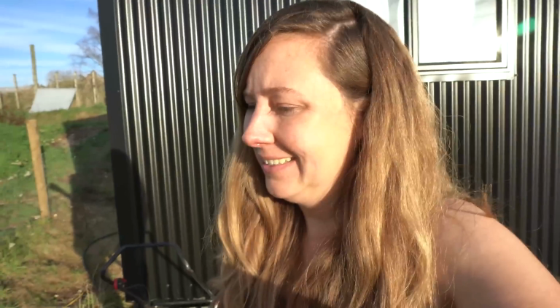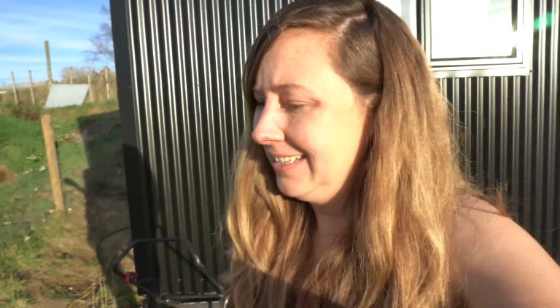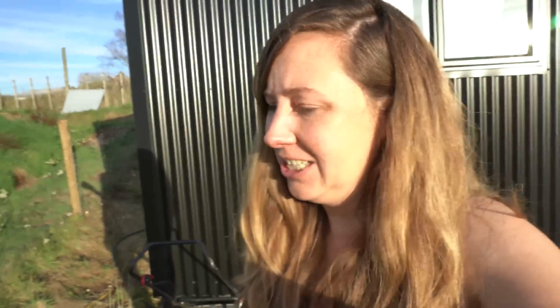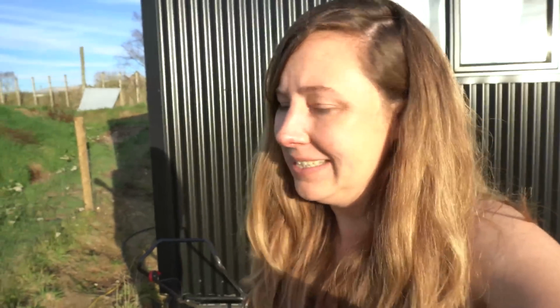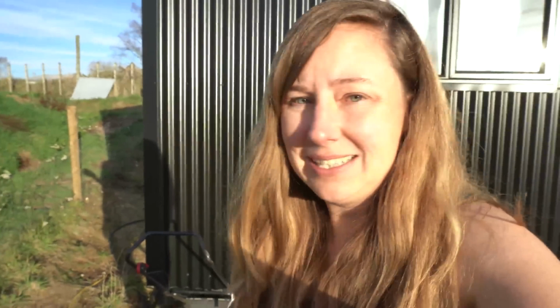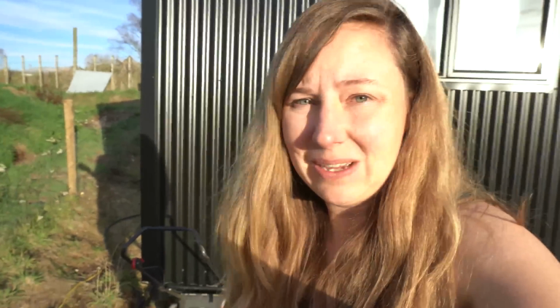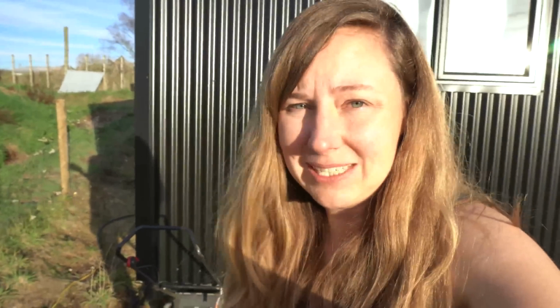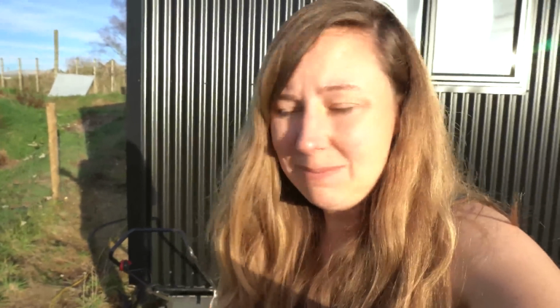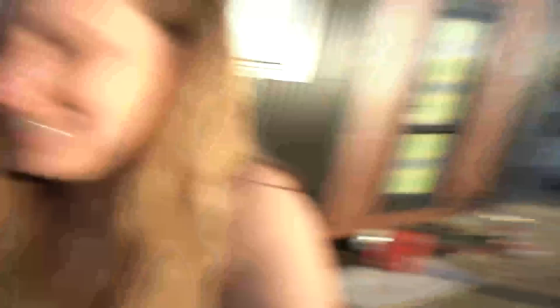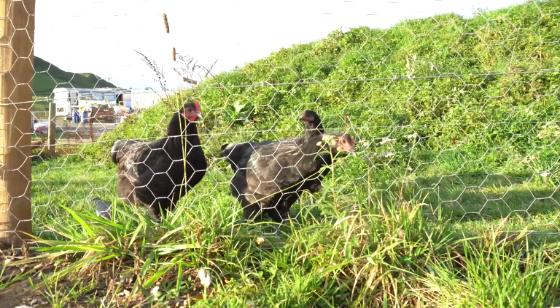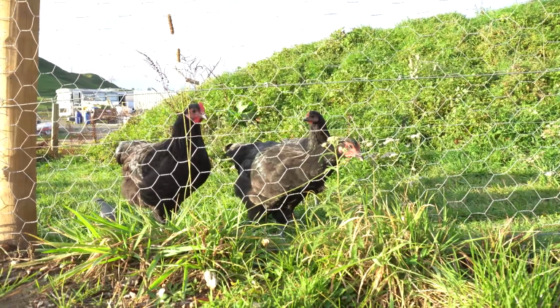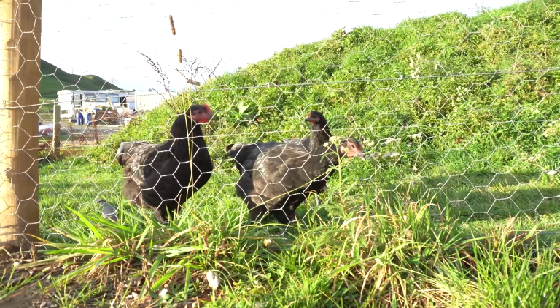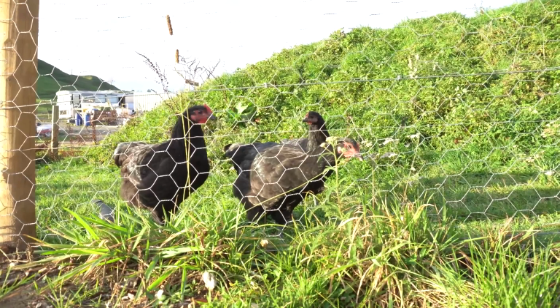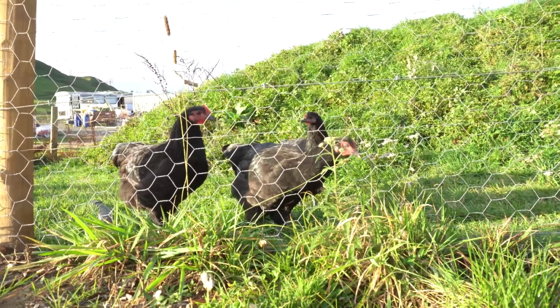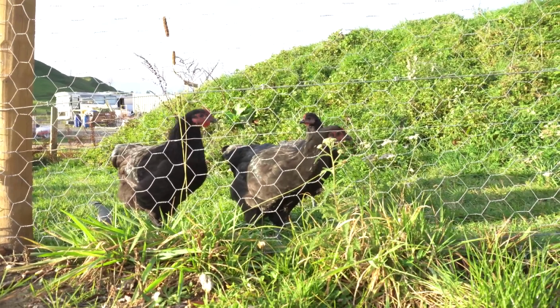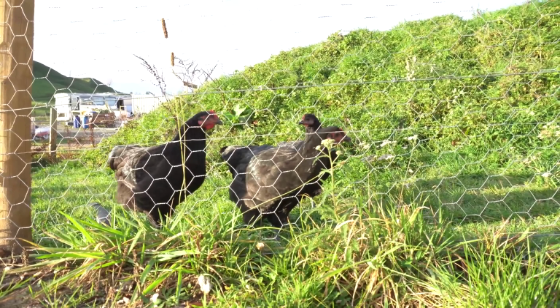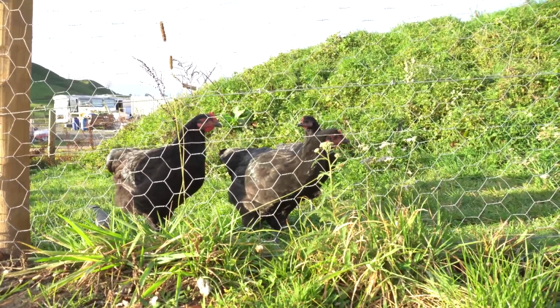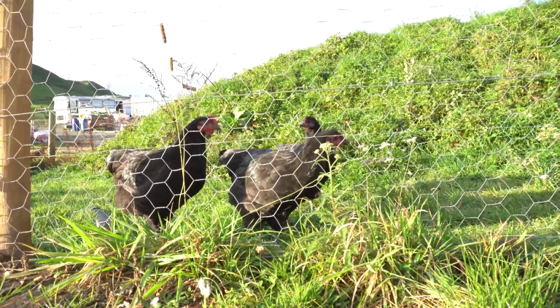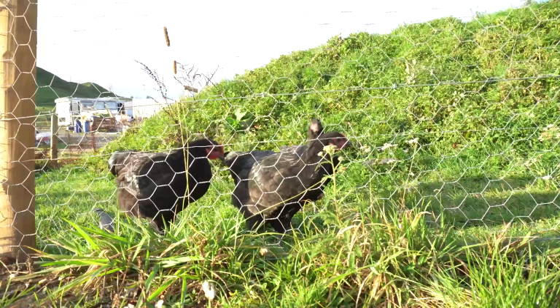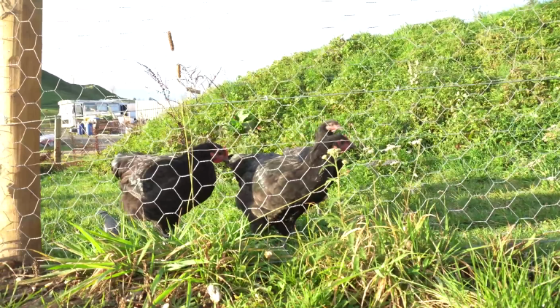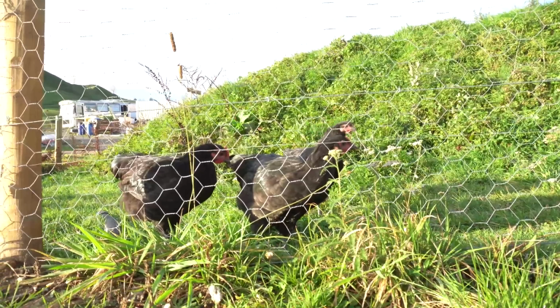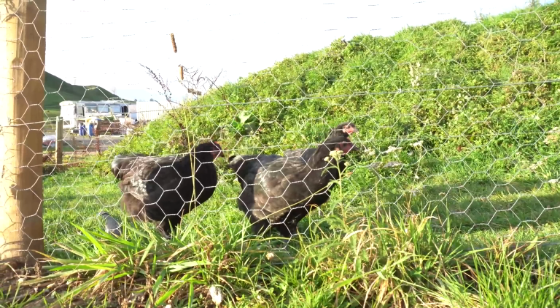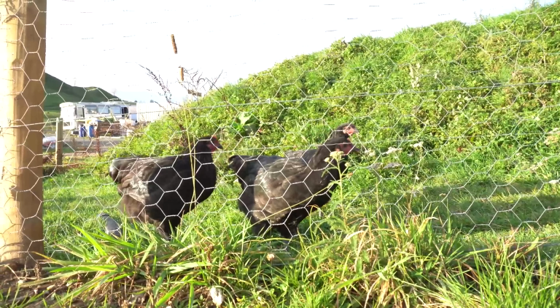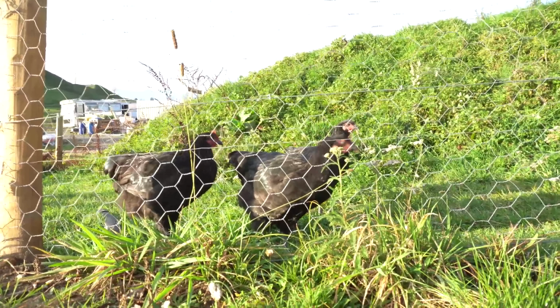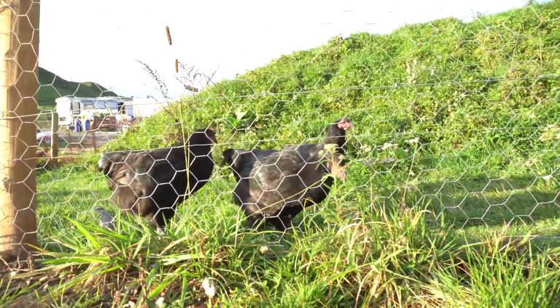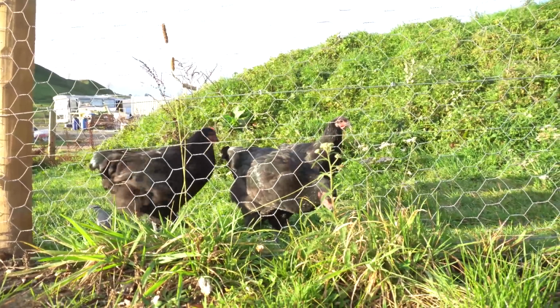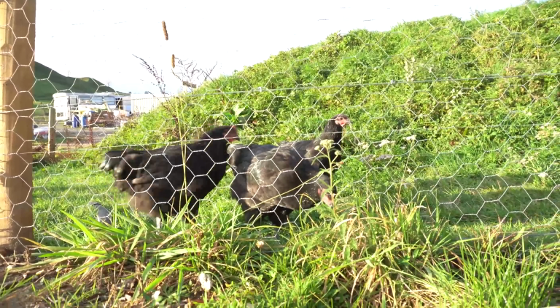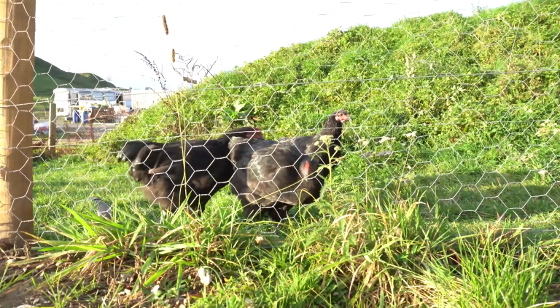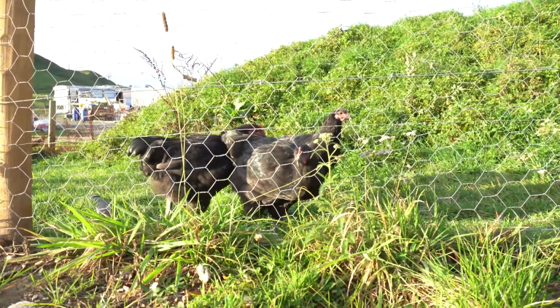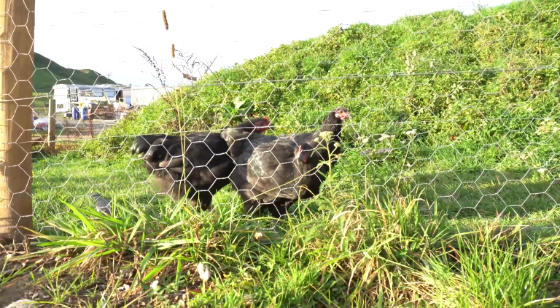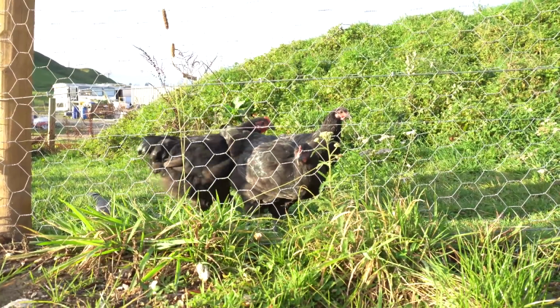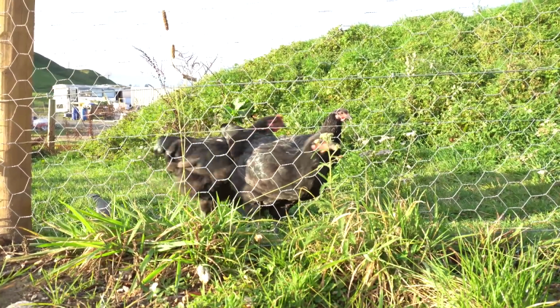Hey chickens — they've come to see me. Aren't they big now? Big chickens. Still not laying eggs though.